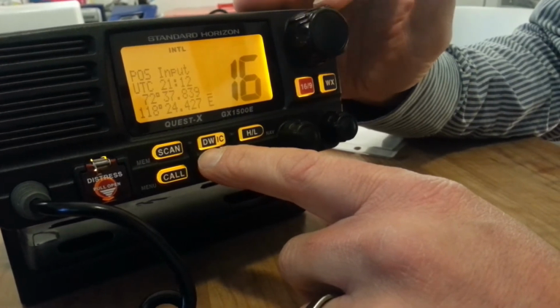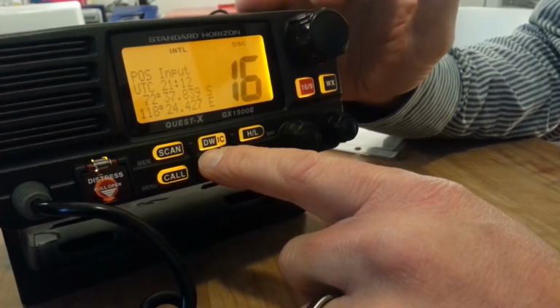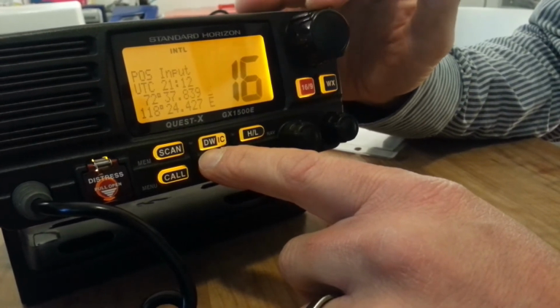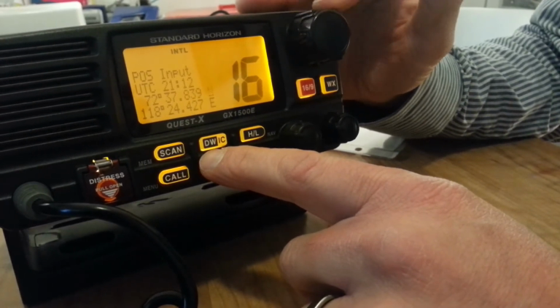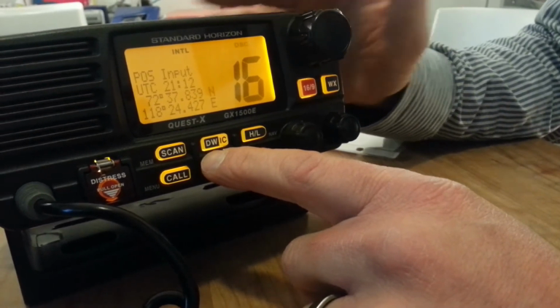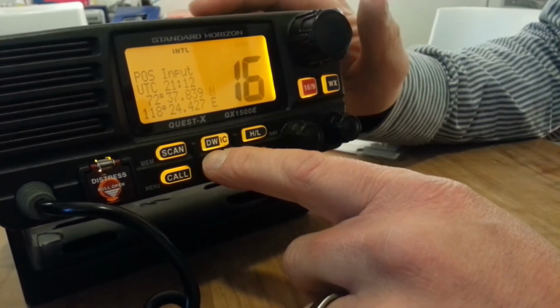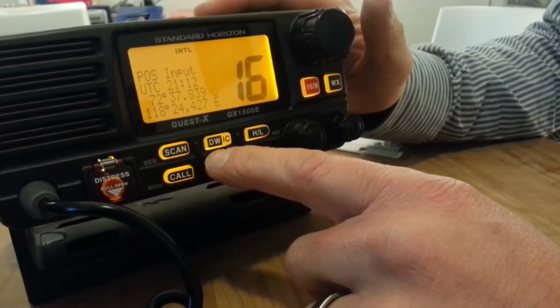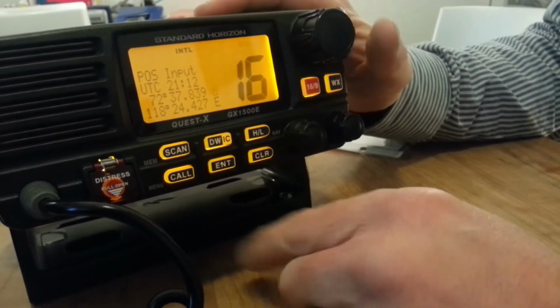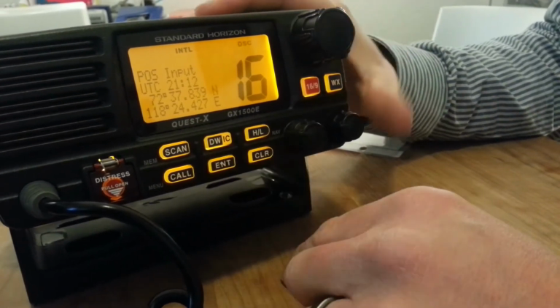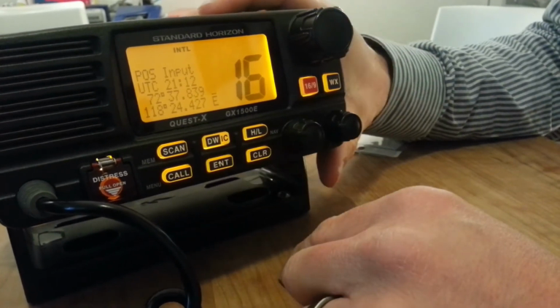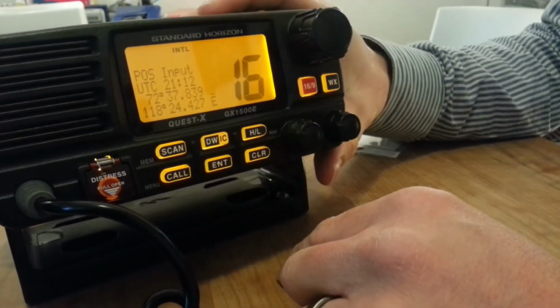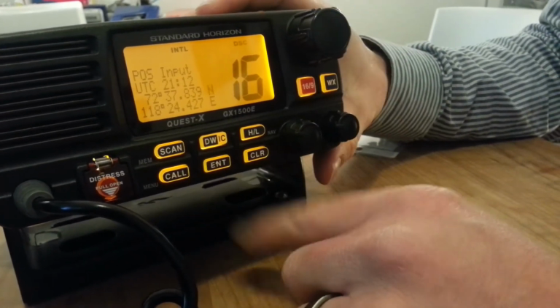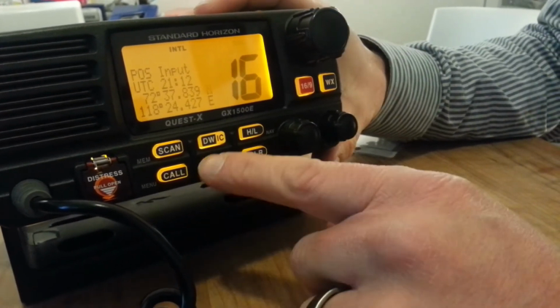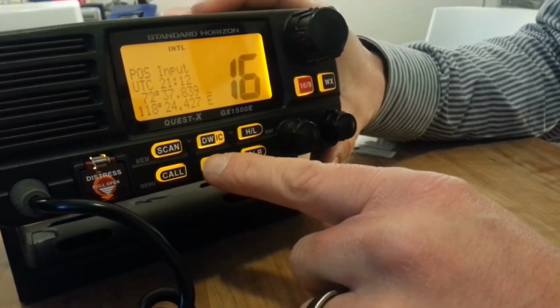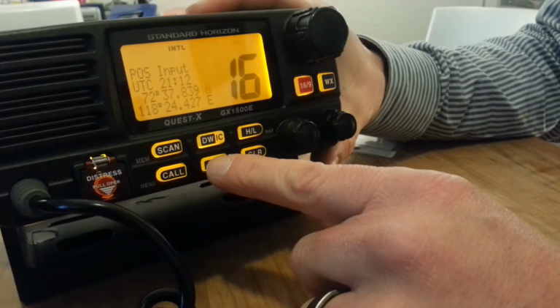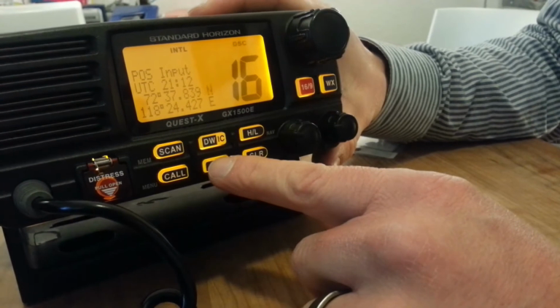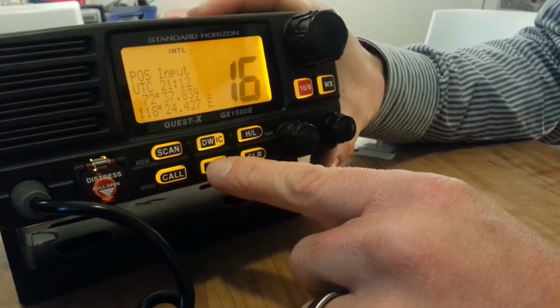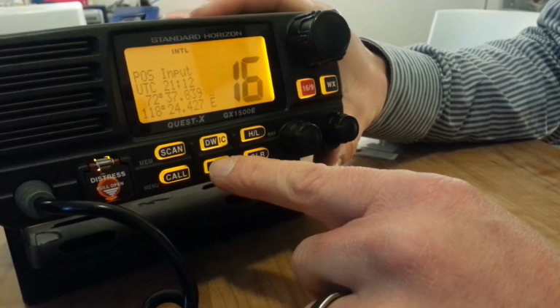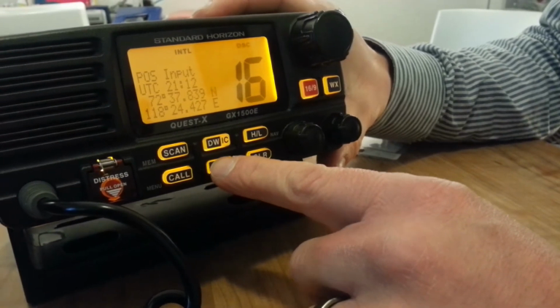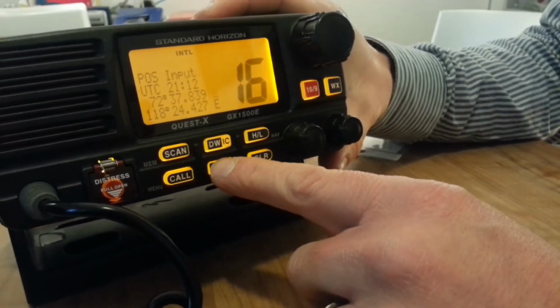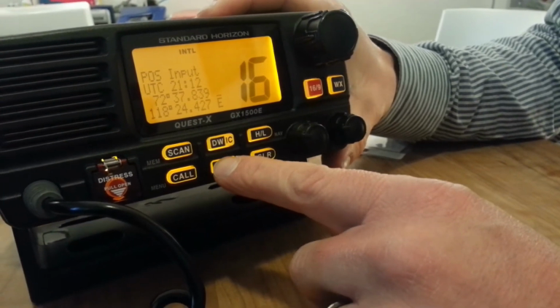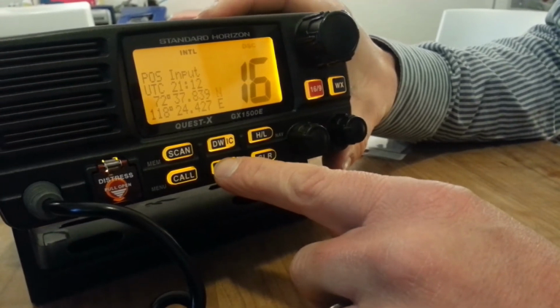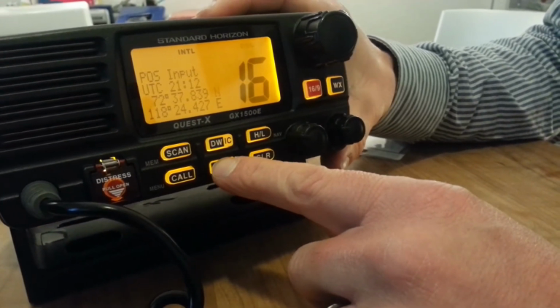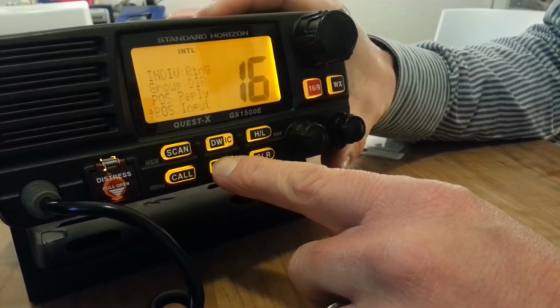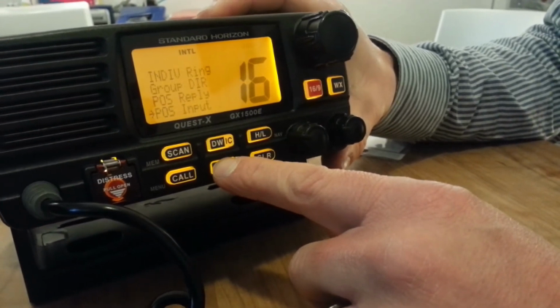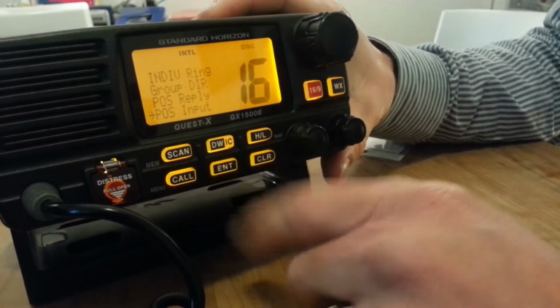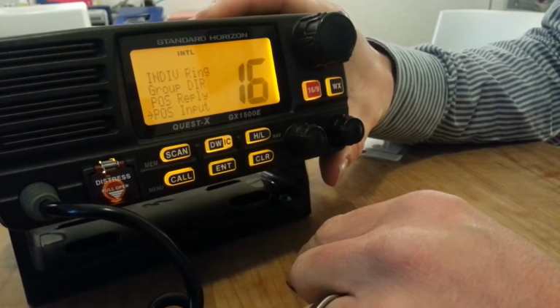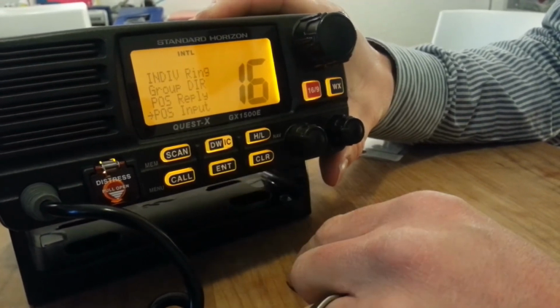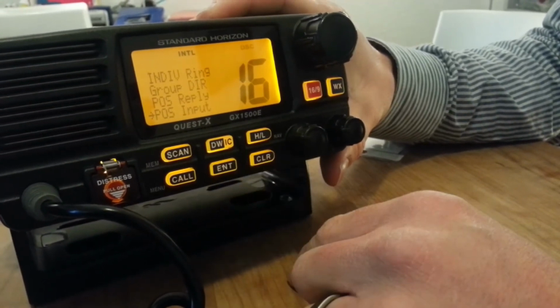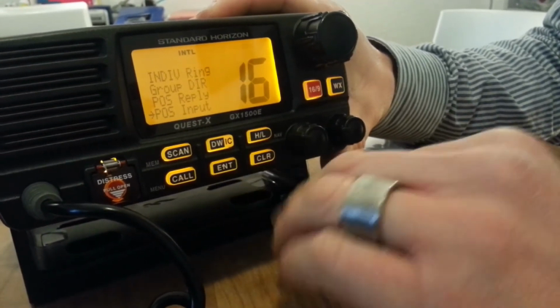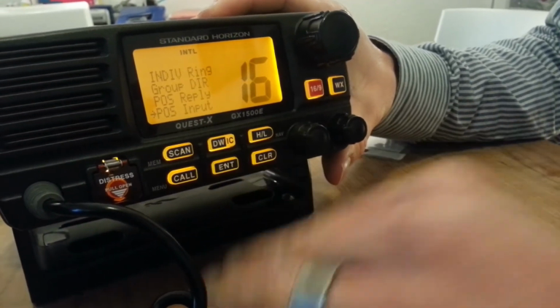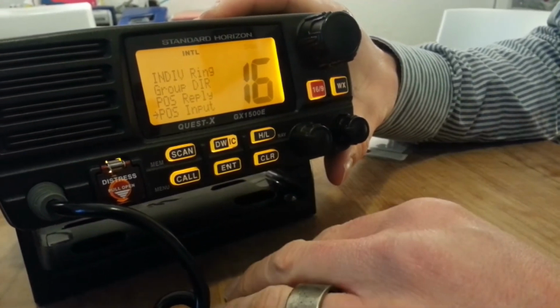If you're happy with your new position, you just want to press enter for a longer time, and it's all stored in there.